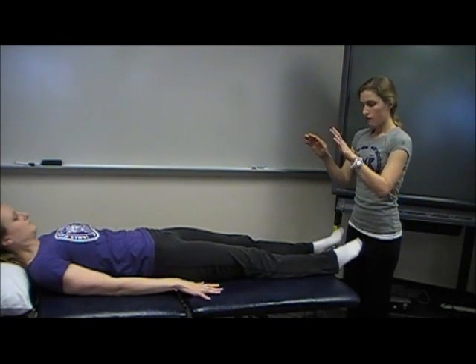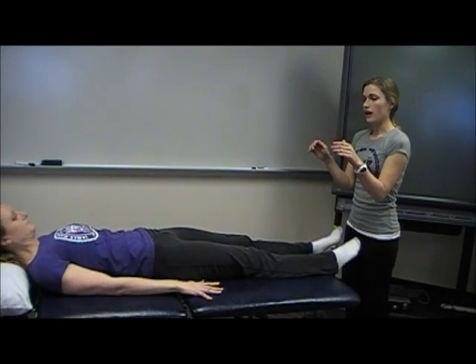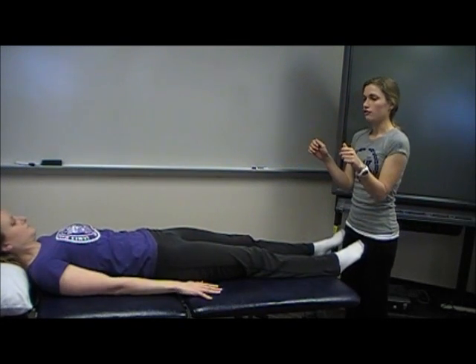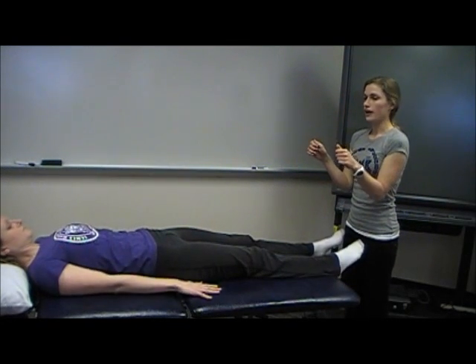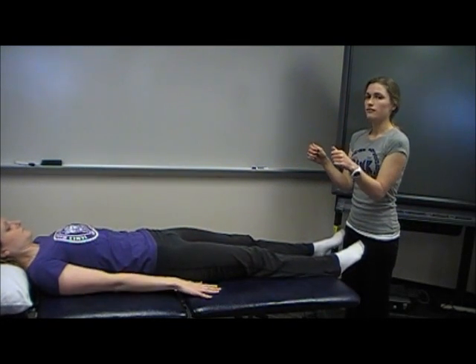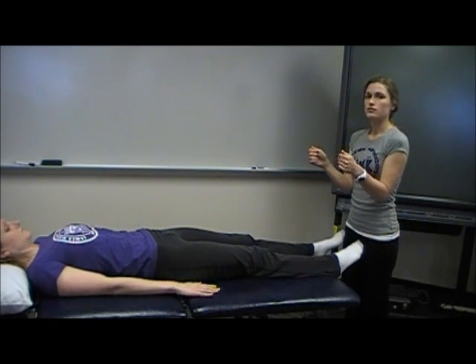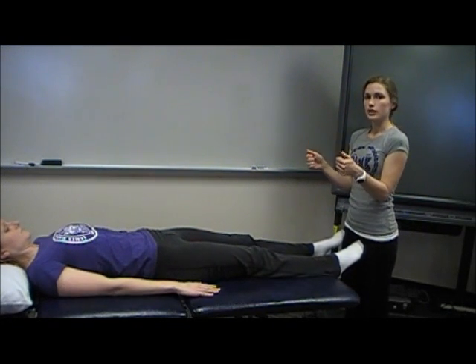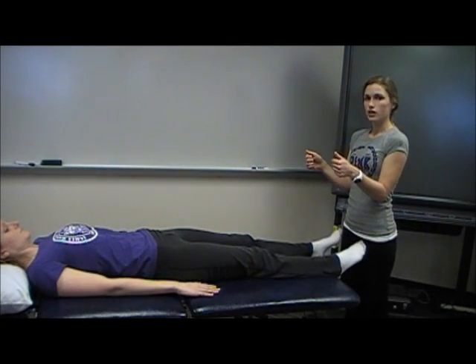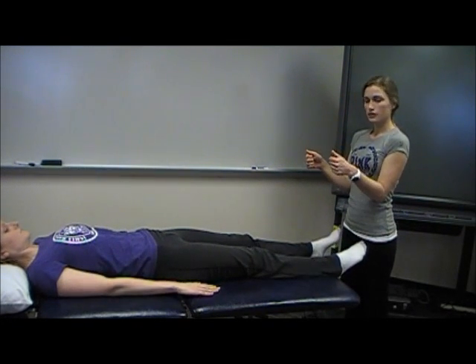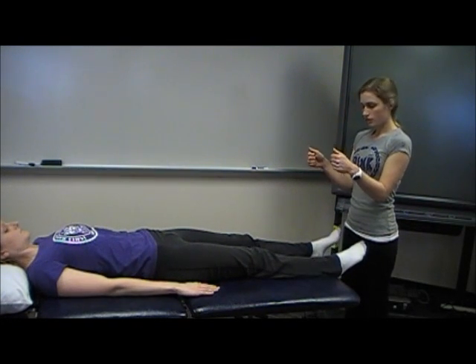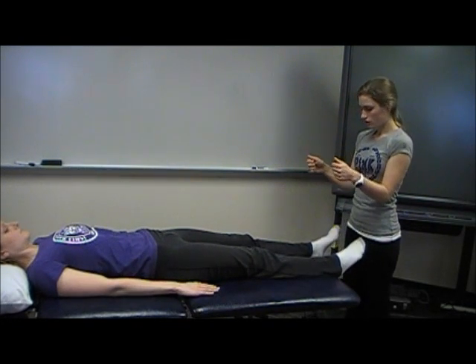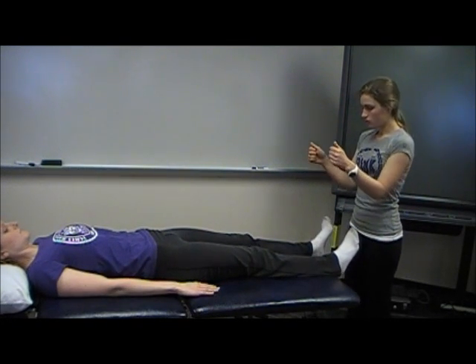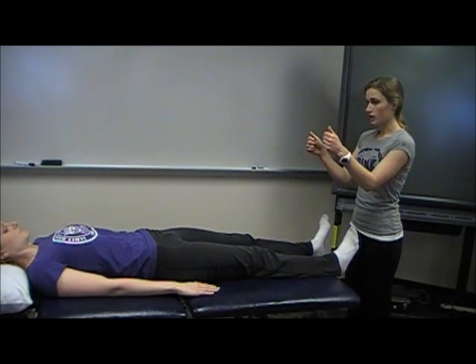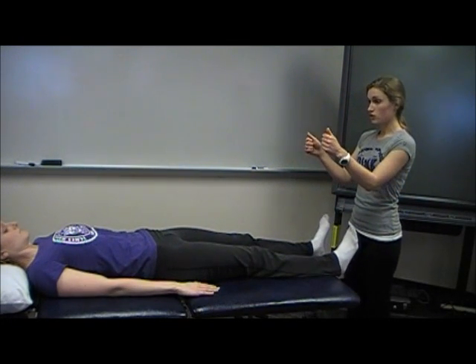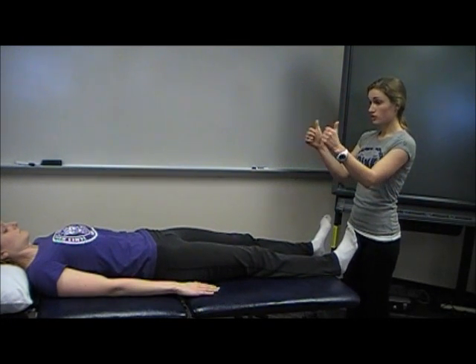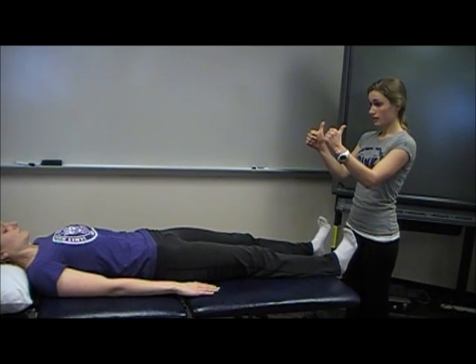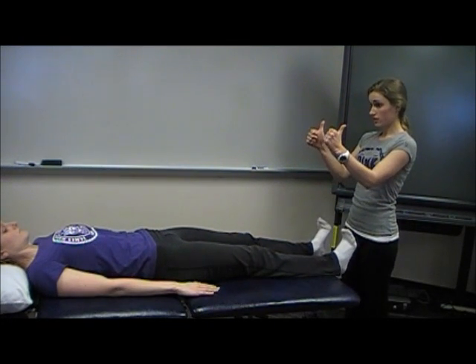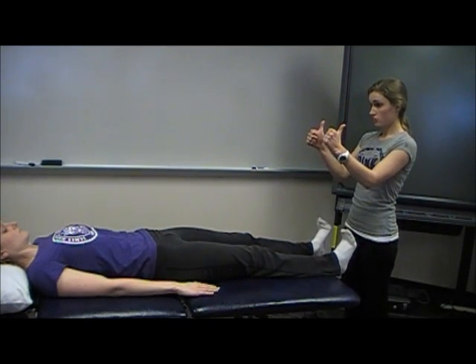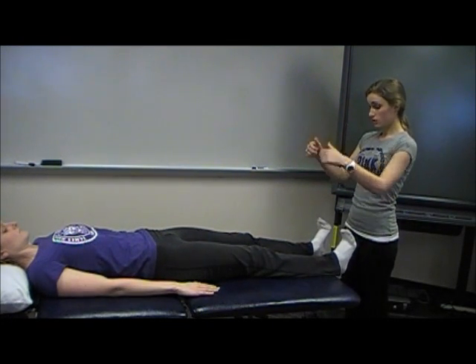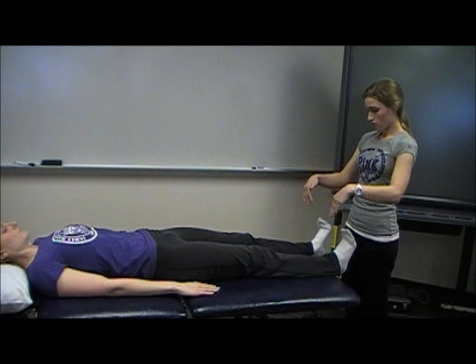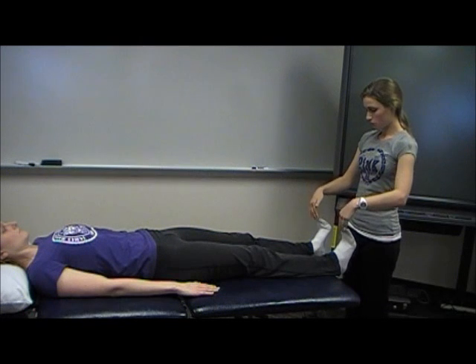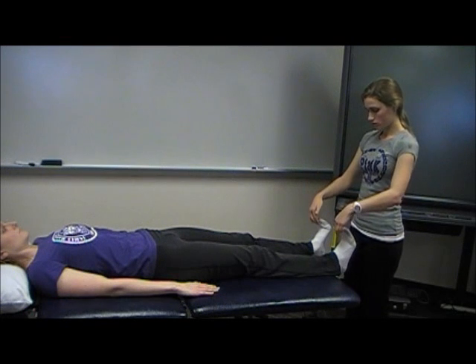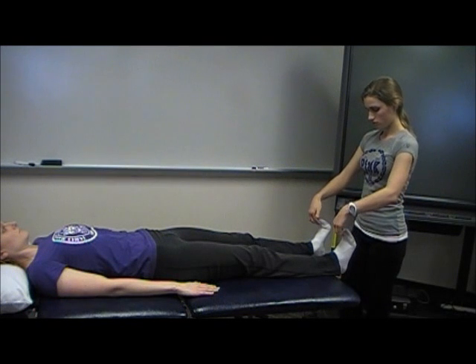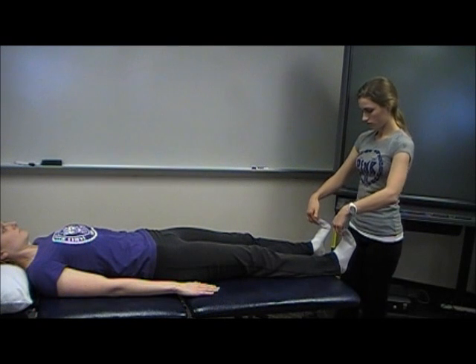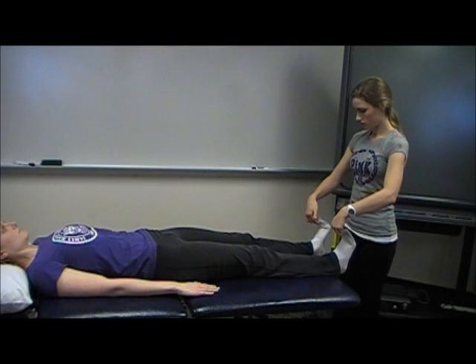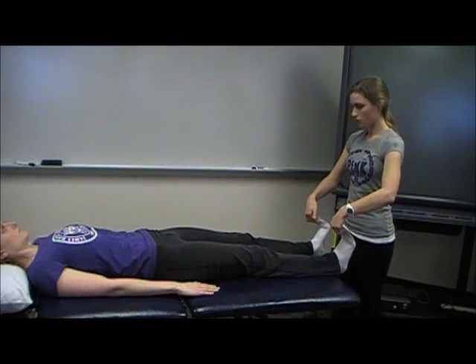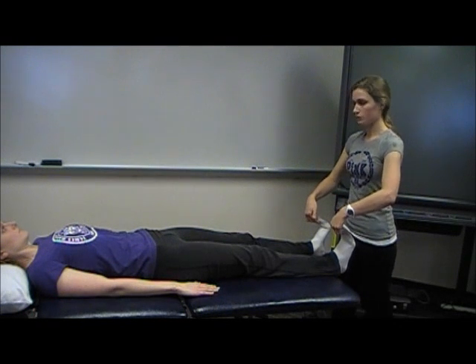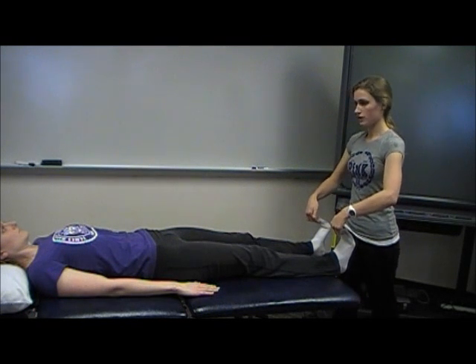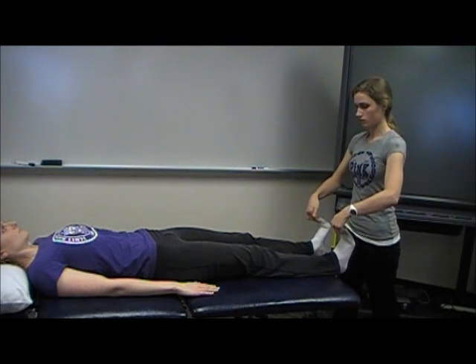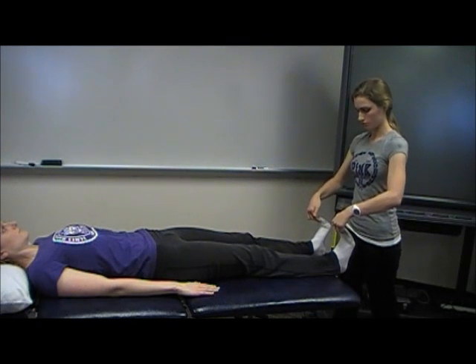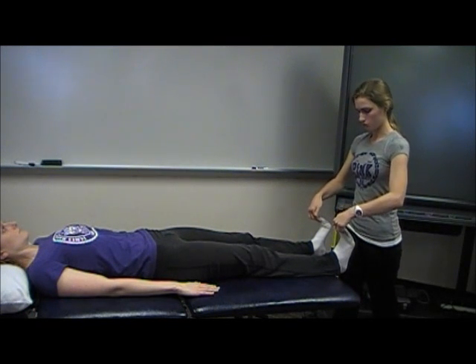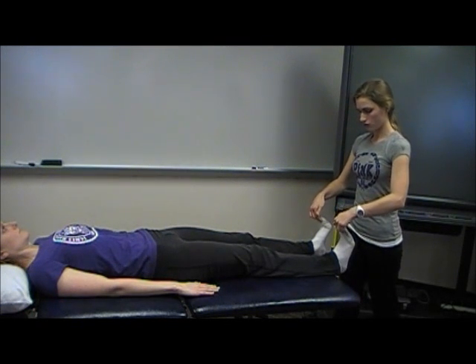For L5, it's great toe extension. Ask the patient to extend their big toe up towards them, hold it there, and not let you move it.